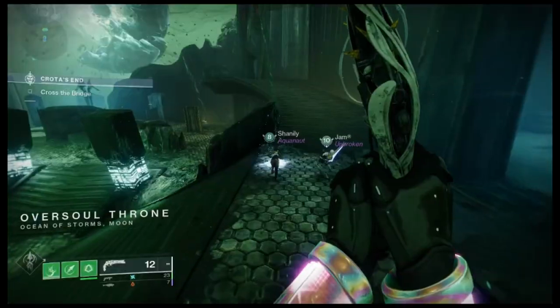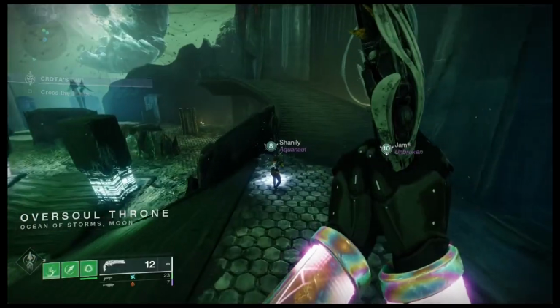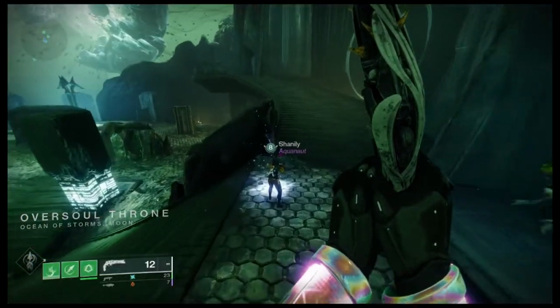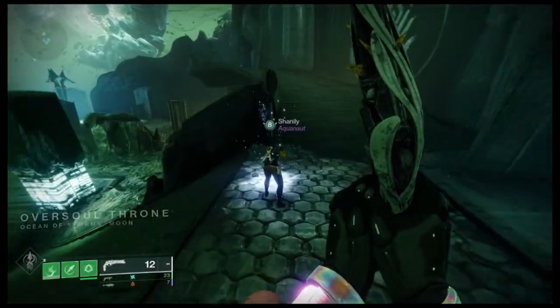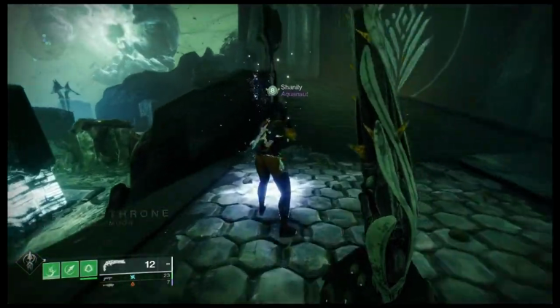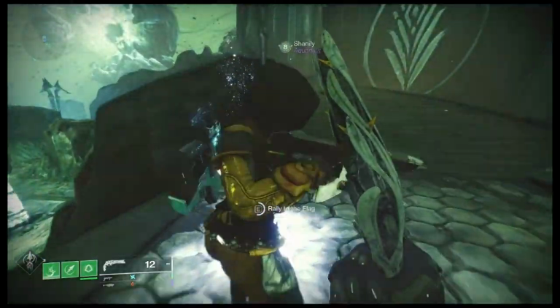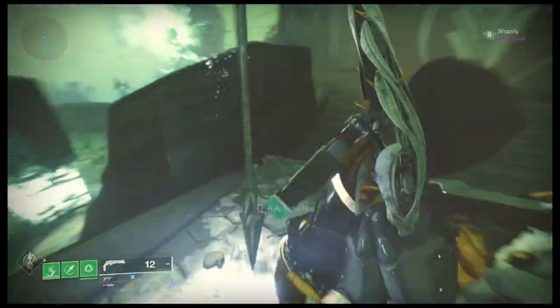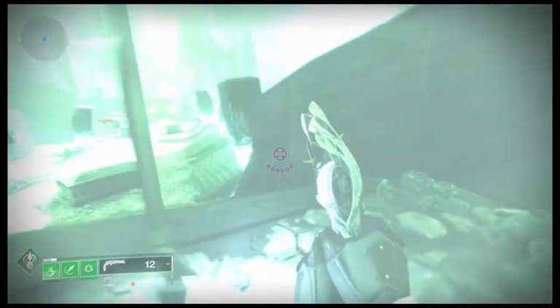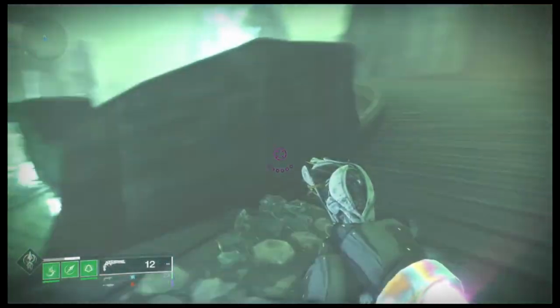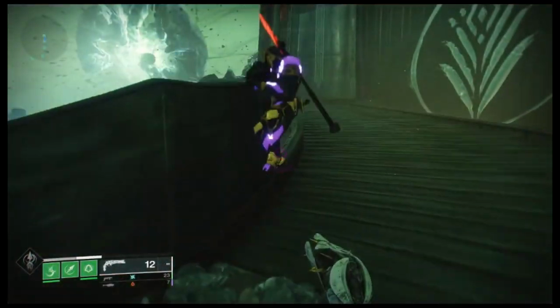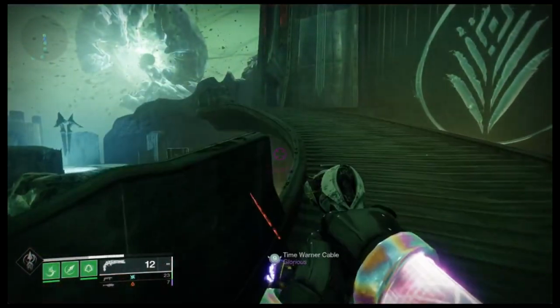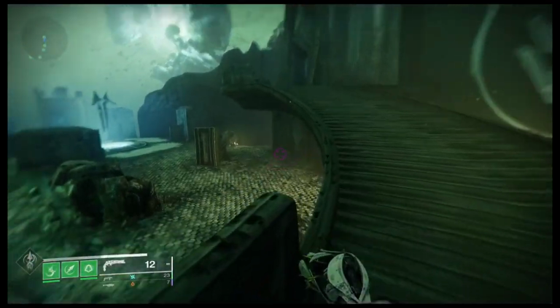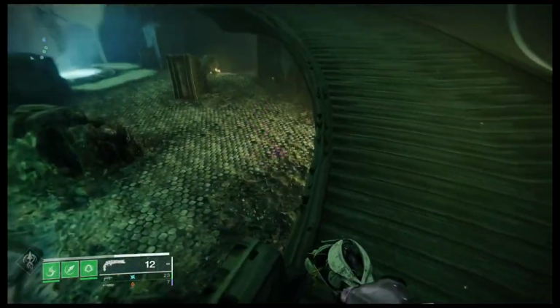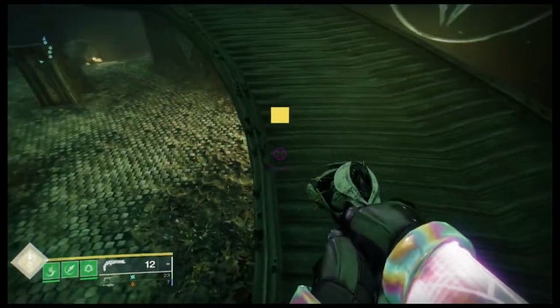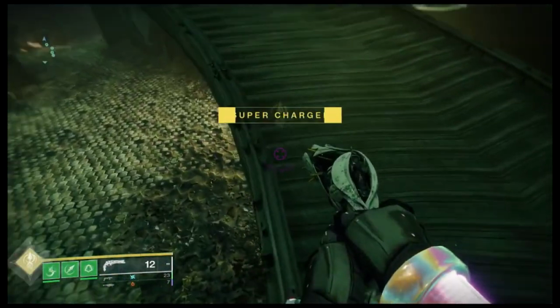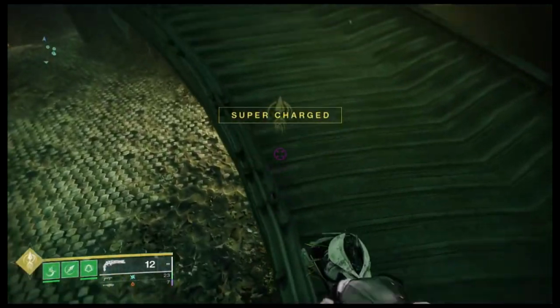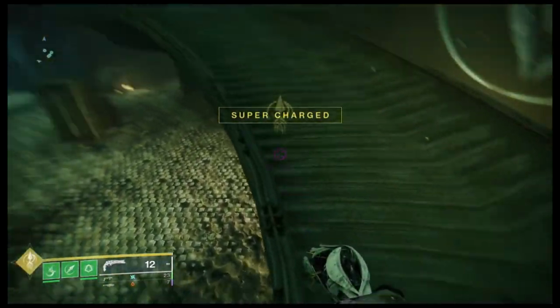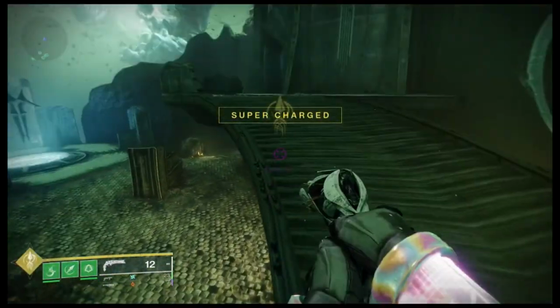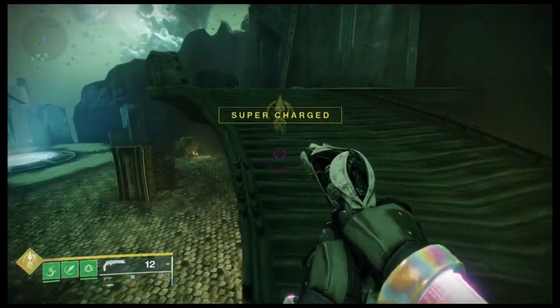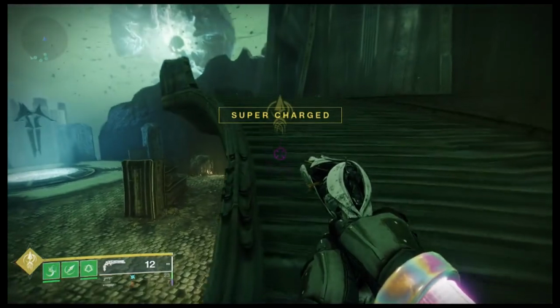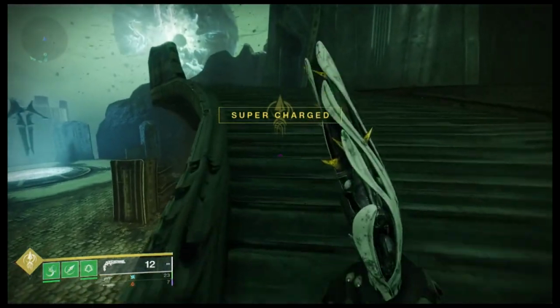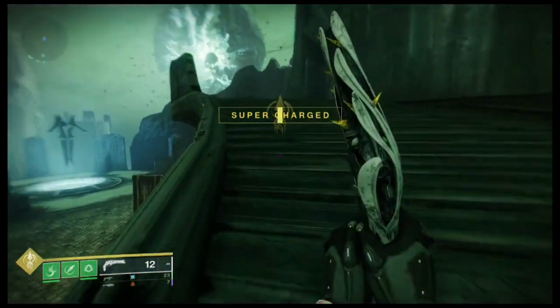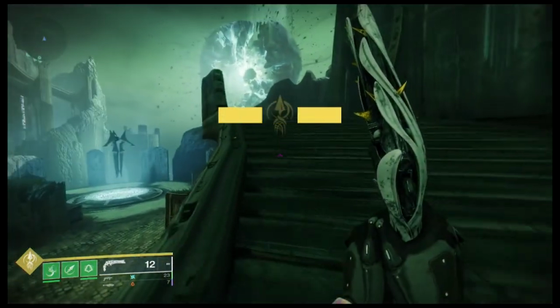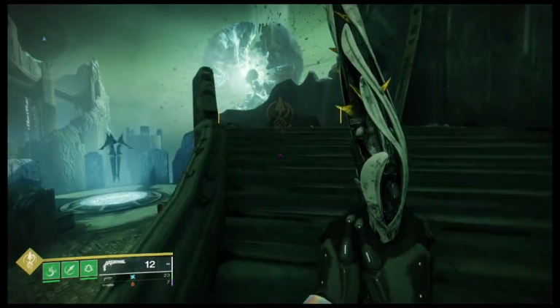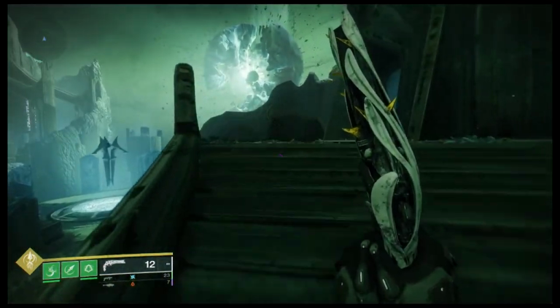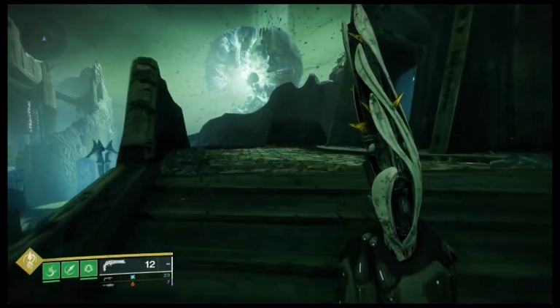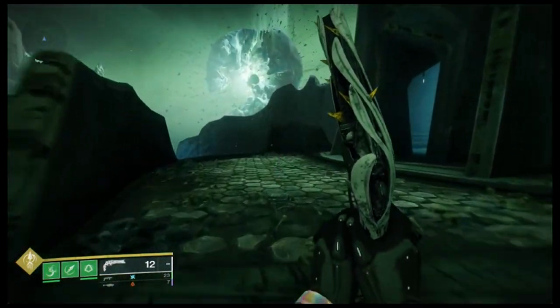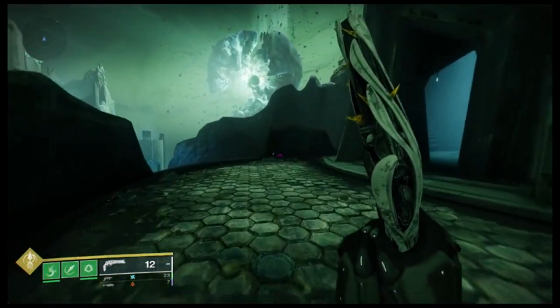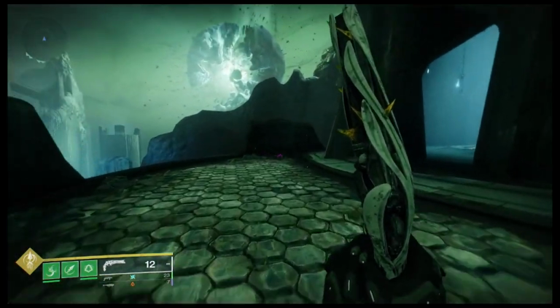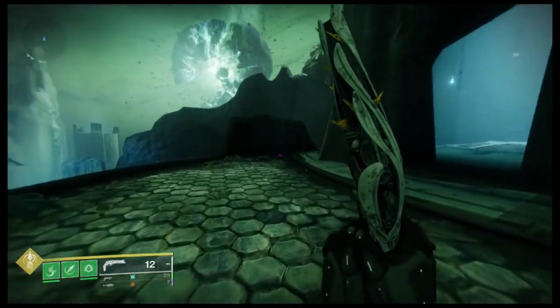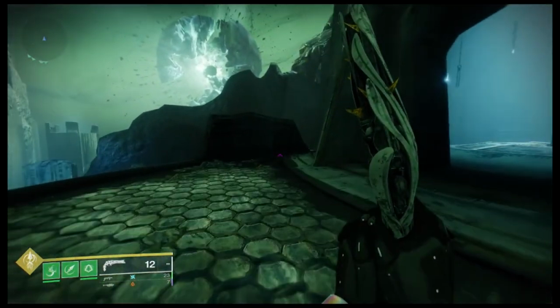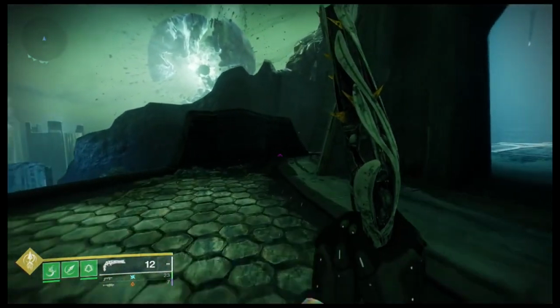The first set of statues can be found at the bridge on either side of the encounter in these side rooms. Interact with either the left or right statue, depending on the first call out.